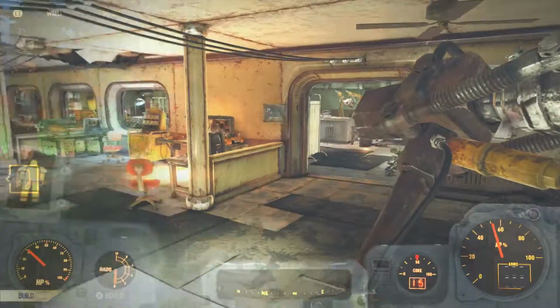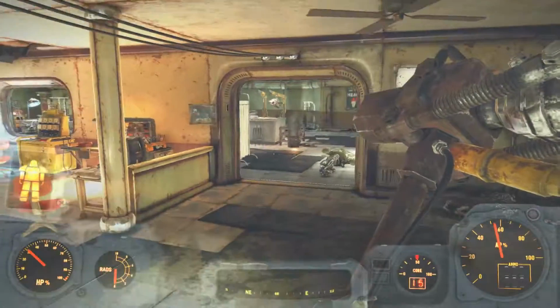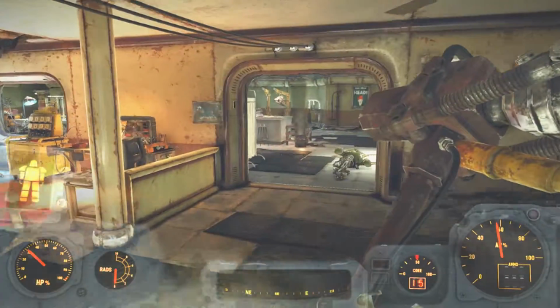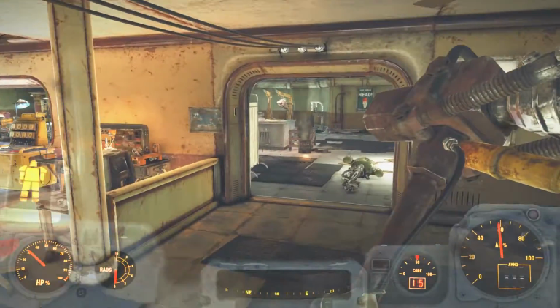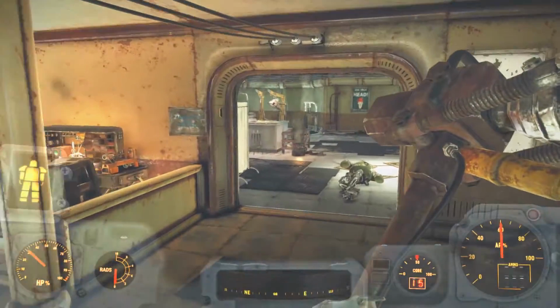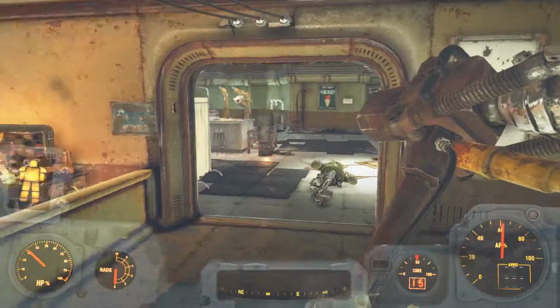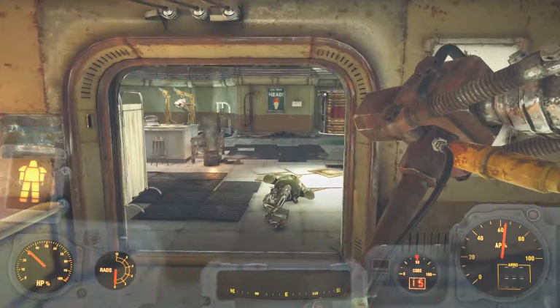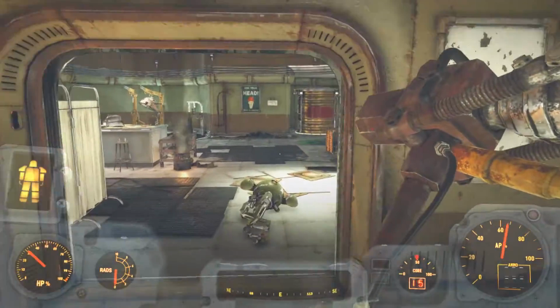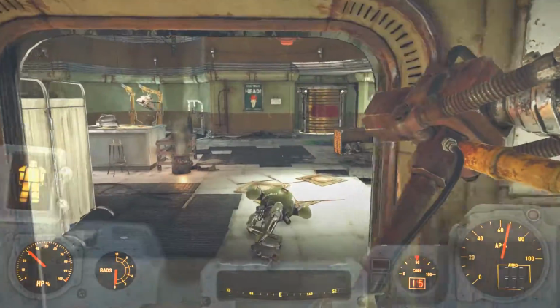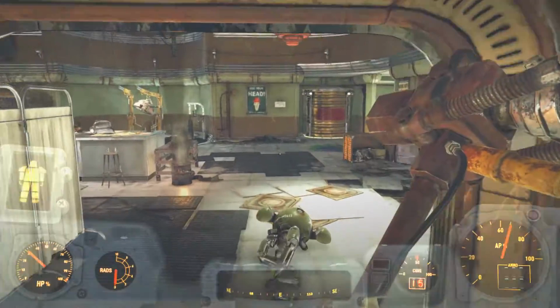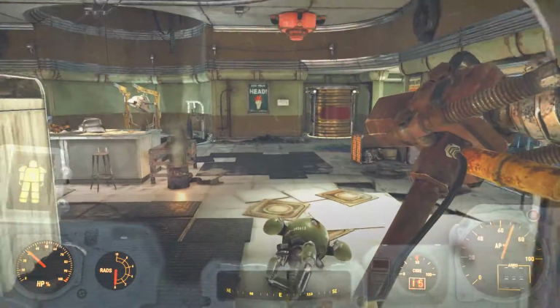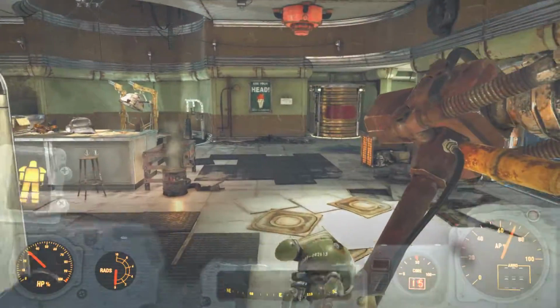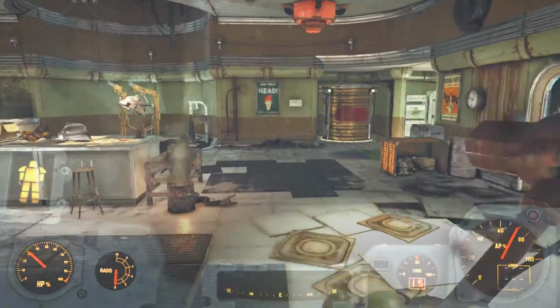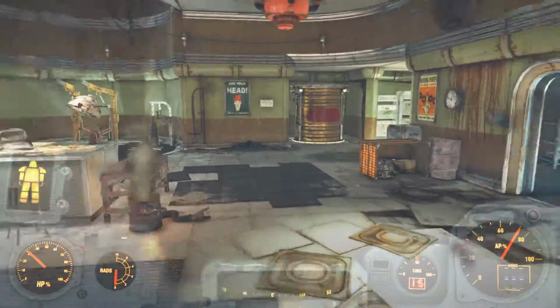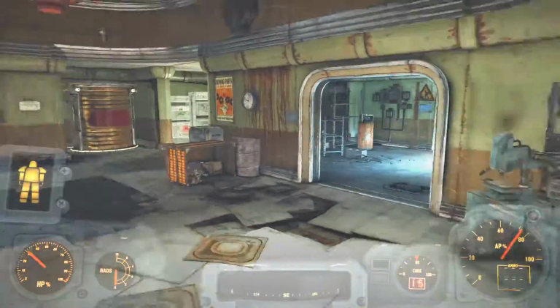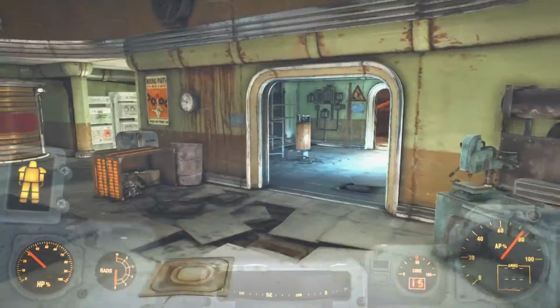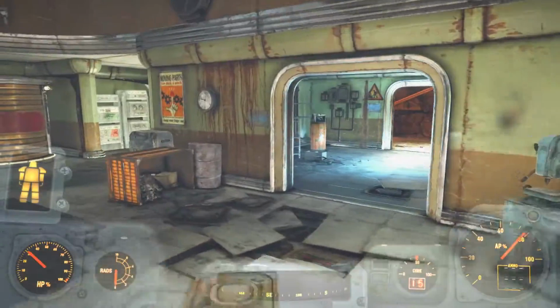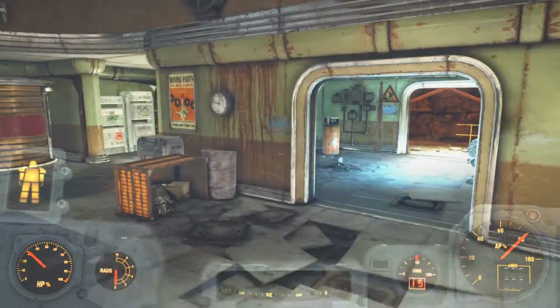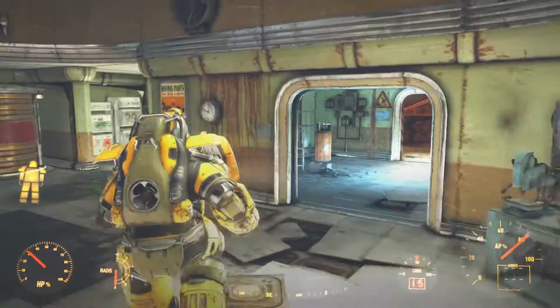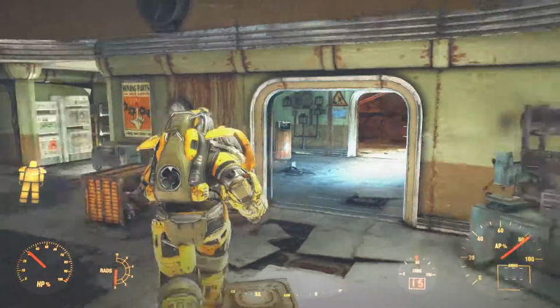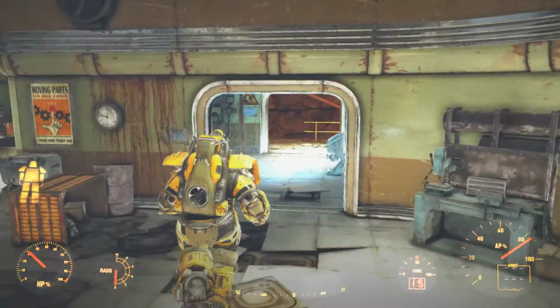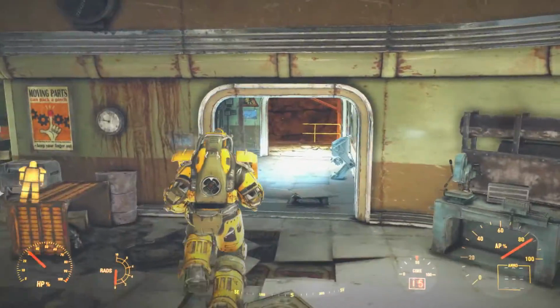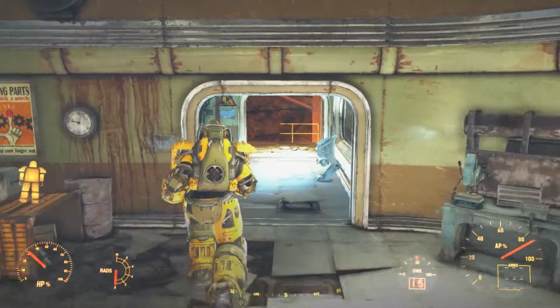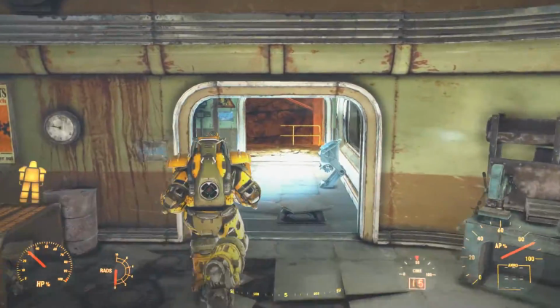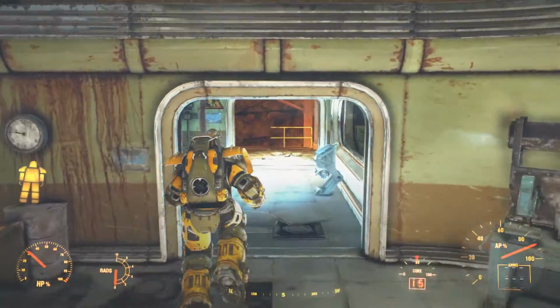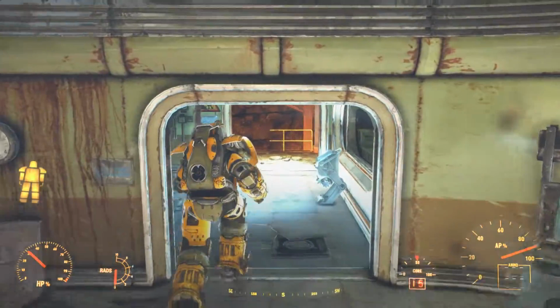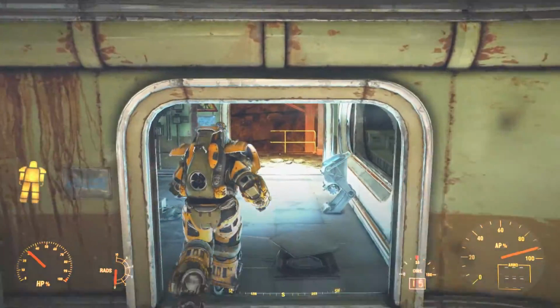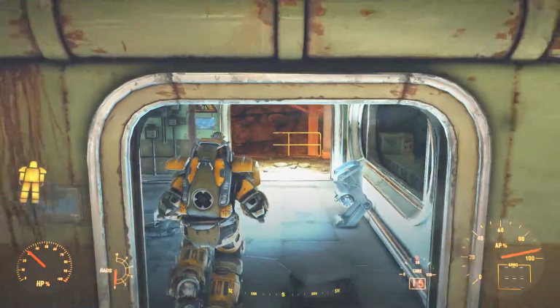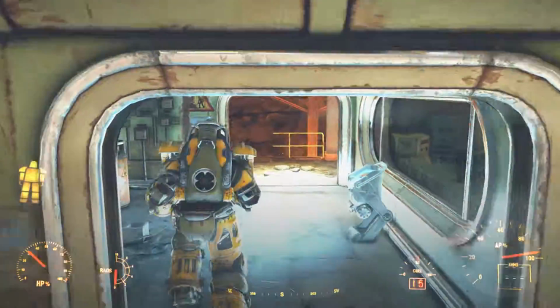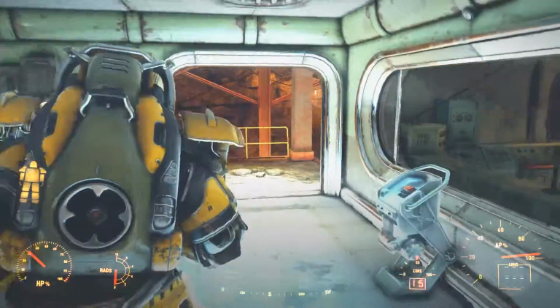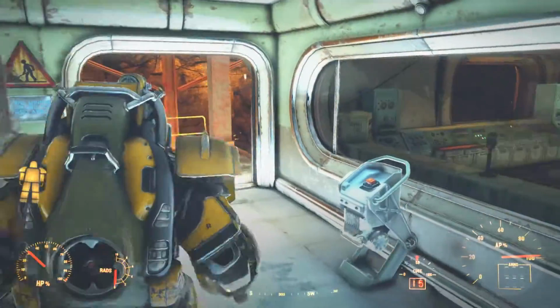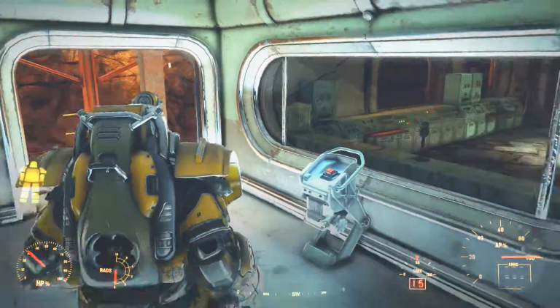To finish the quest, simply go back to the room where you got your excavator plans and hit Scan to register your armor.